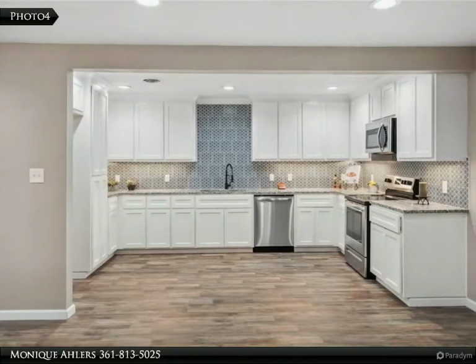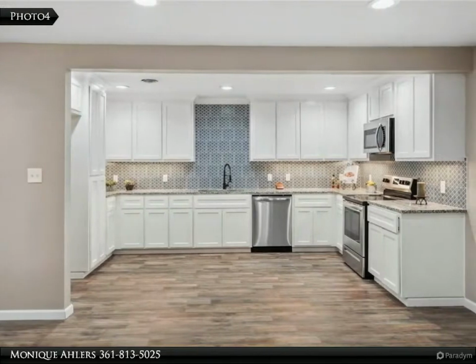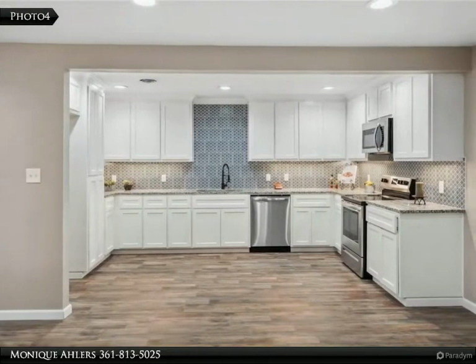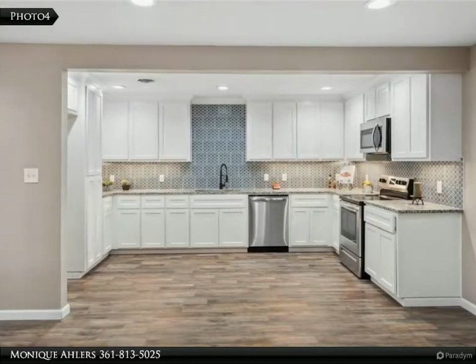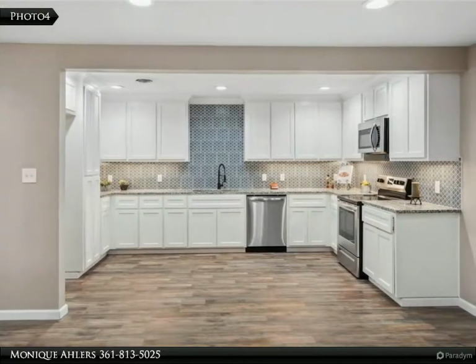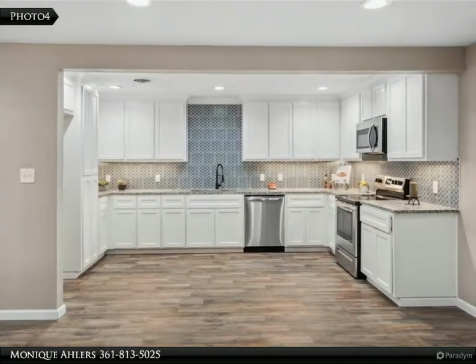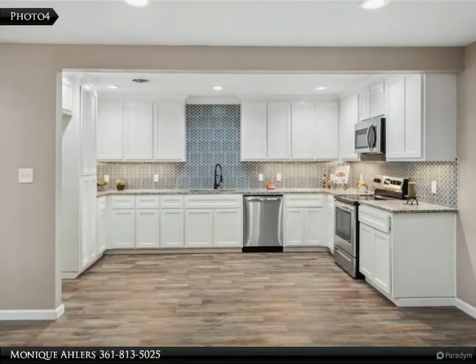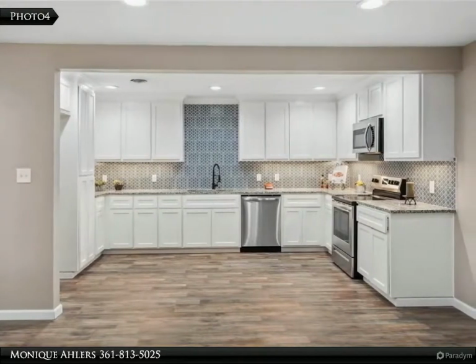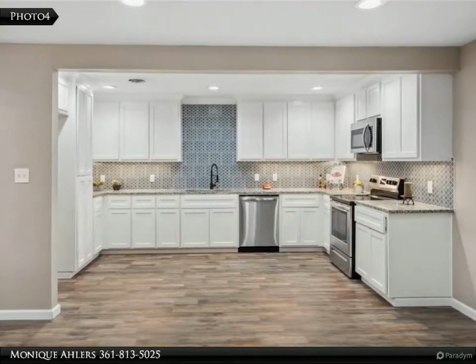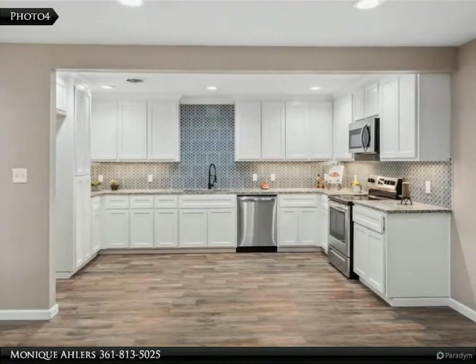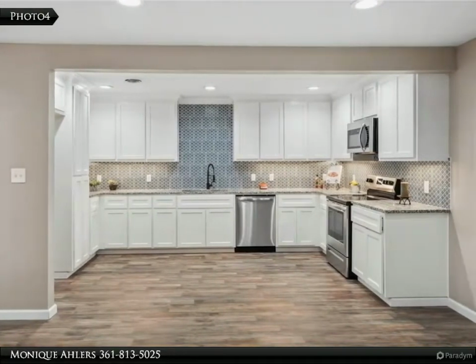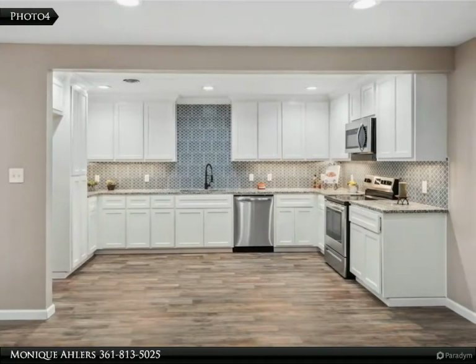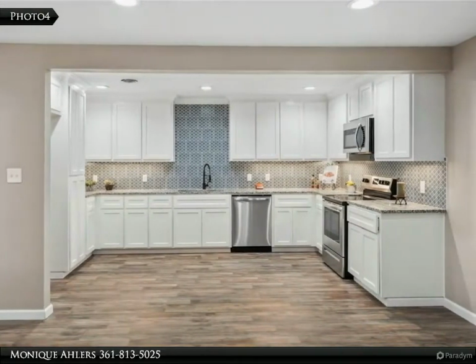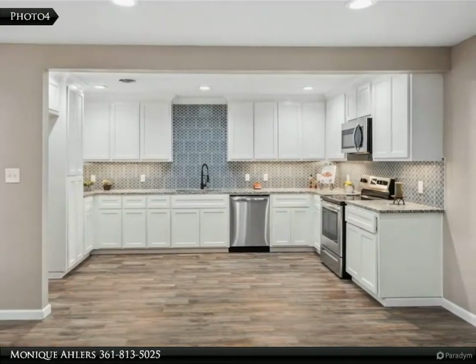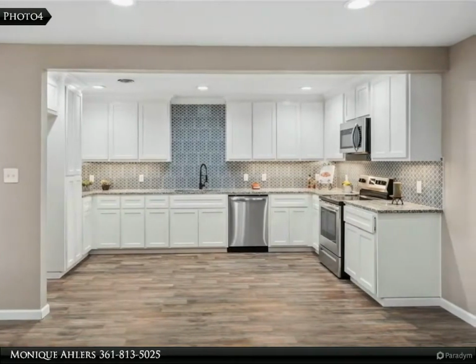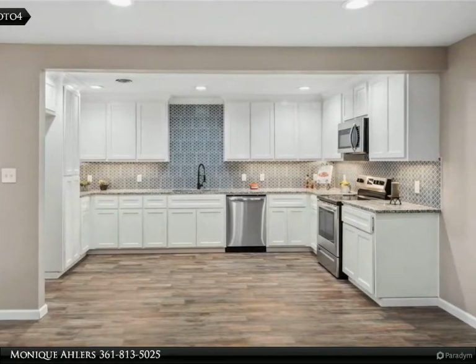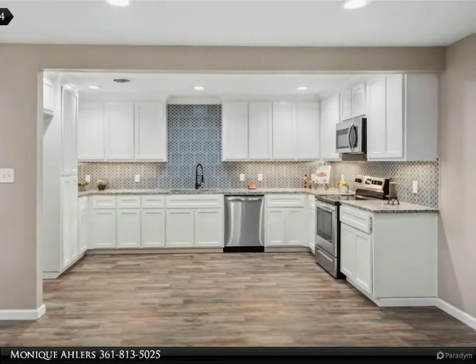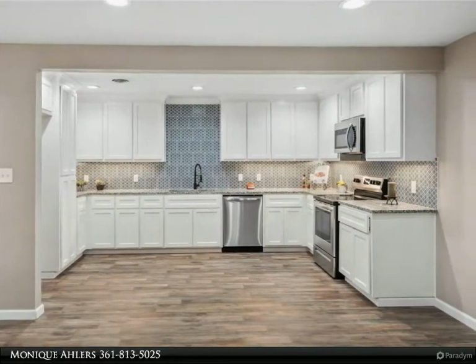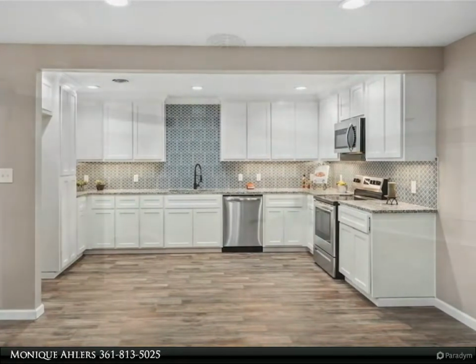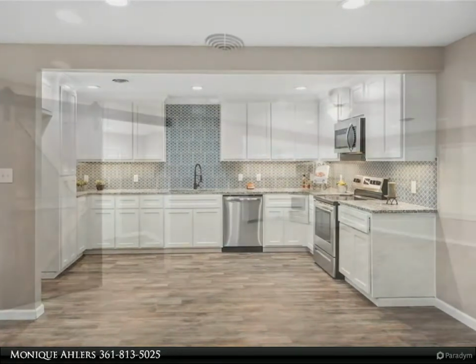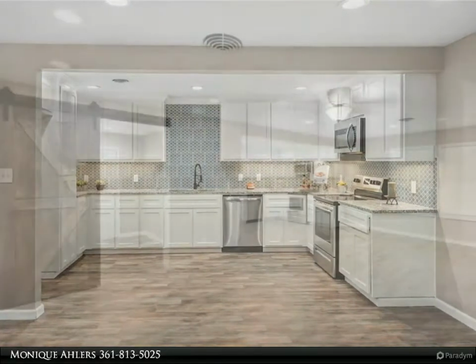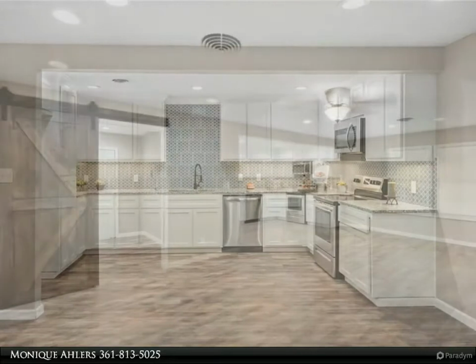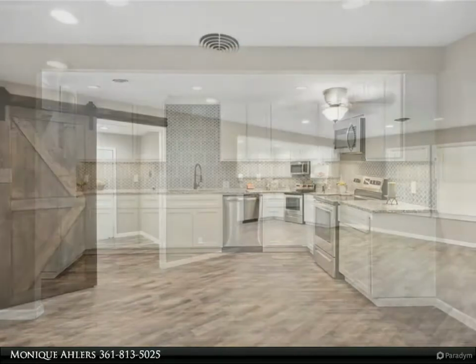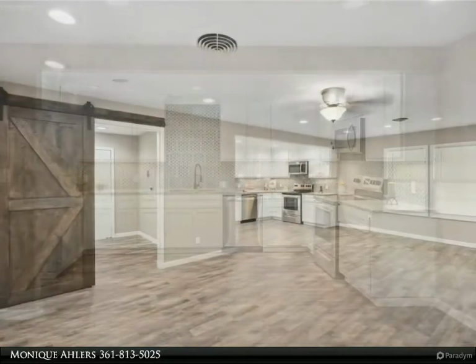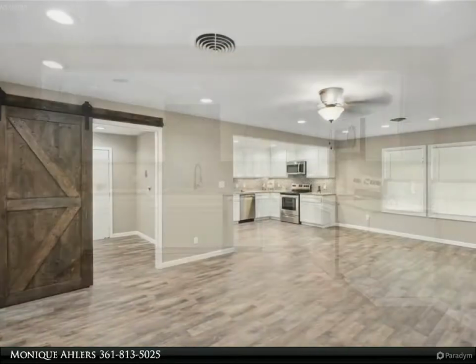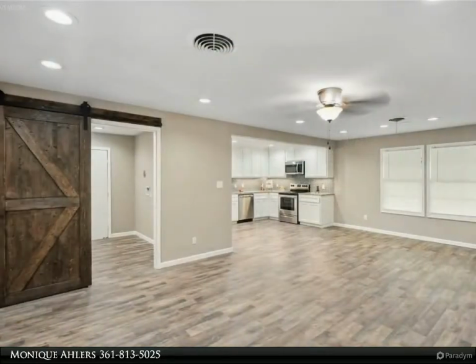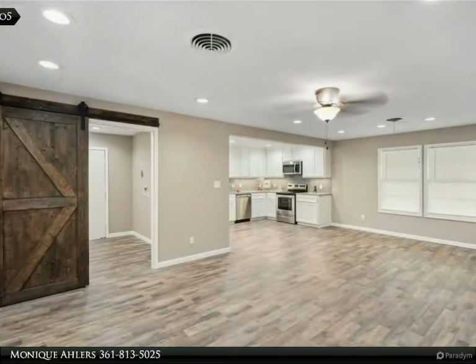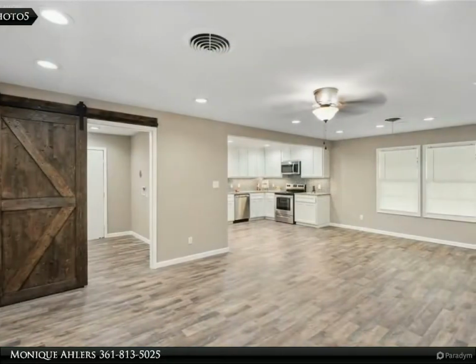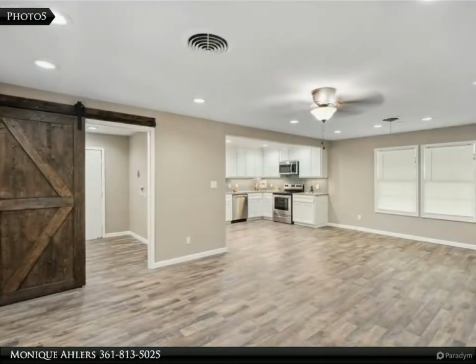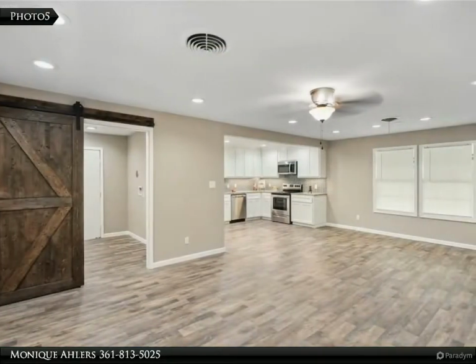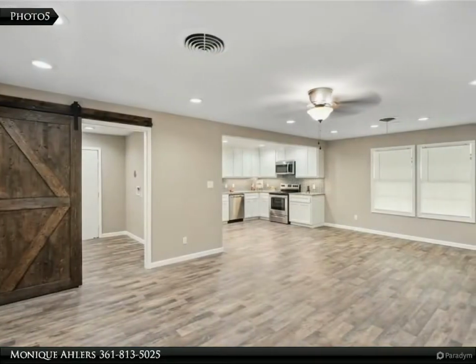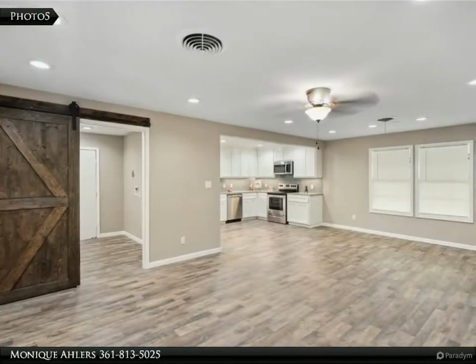Oh my goodness, the kitchen is a dream with gorgeous color choices, granite countertops, and stainless appliances.